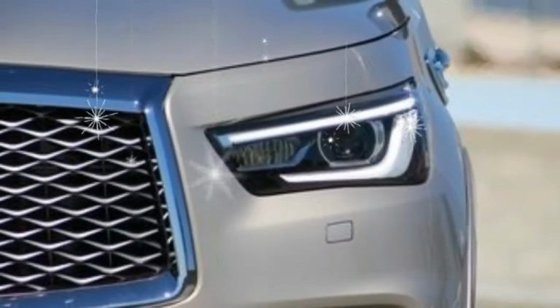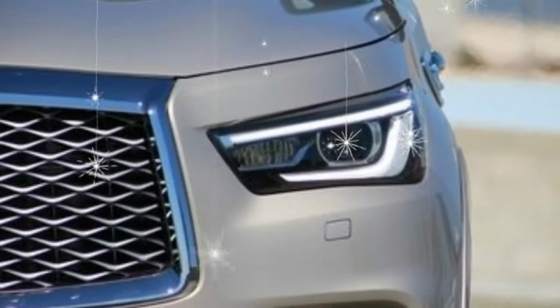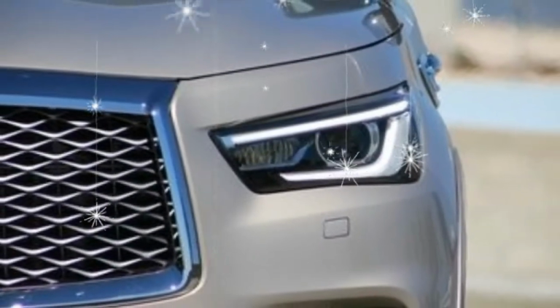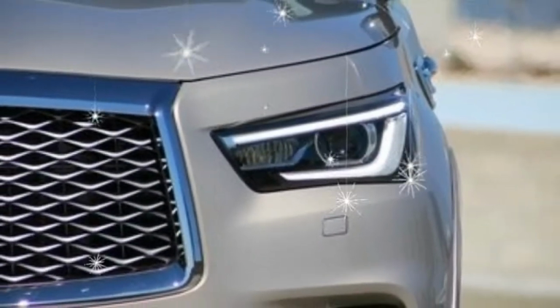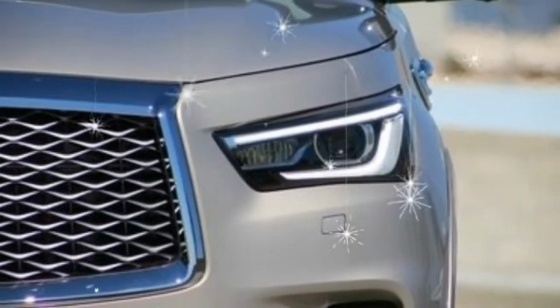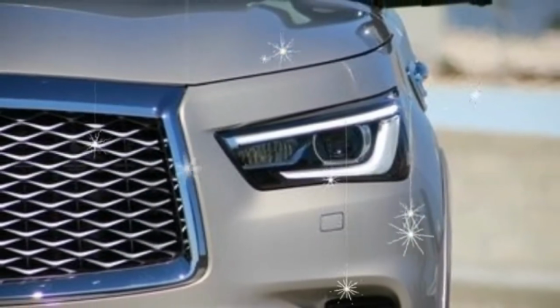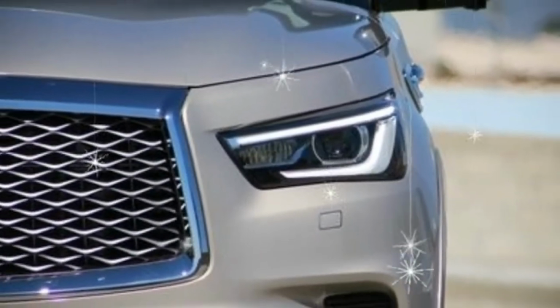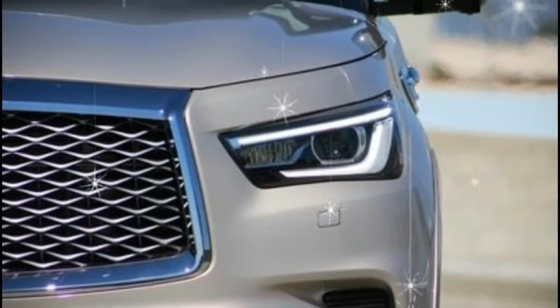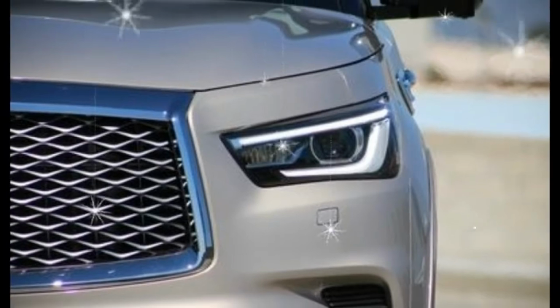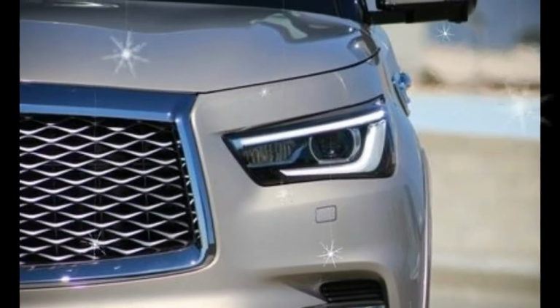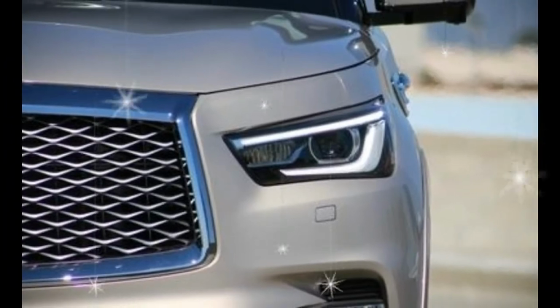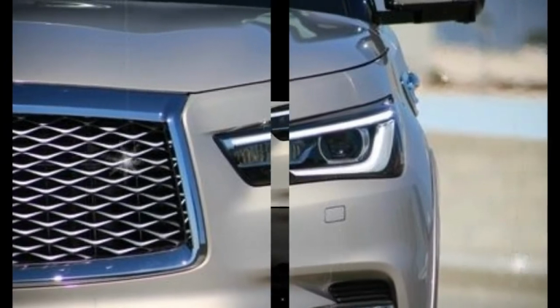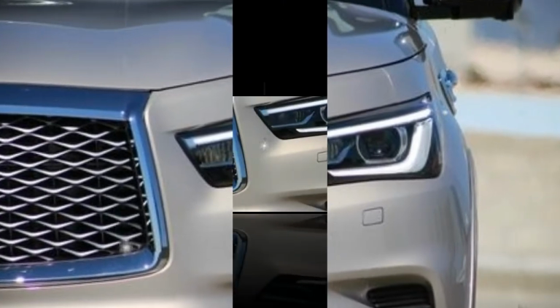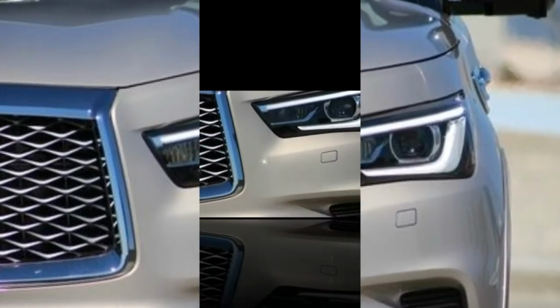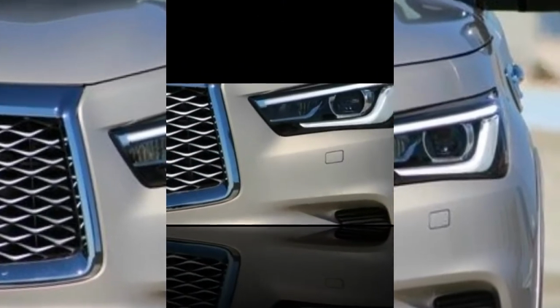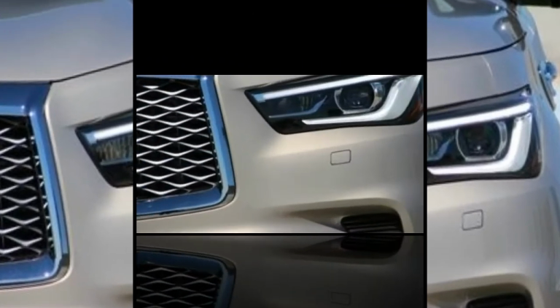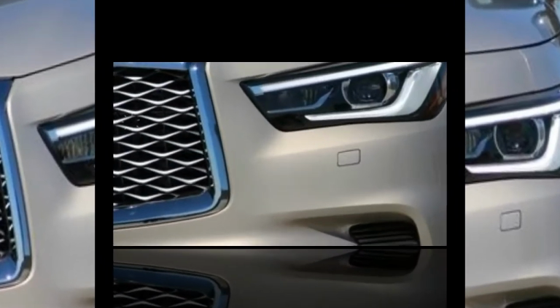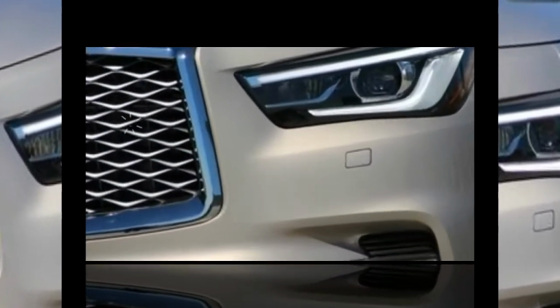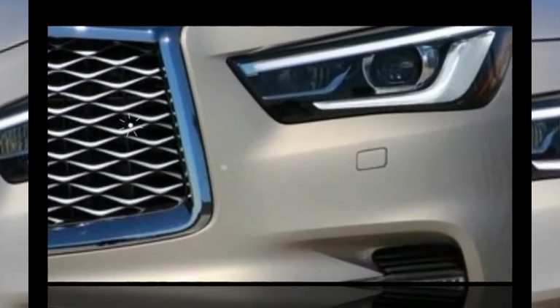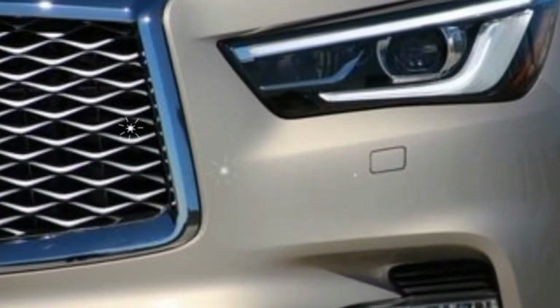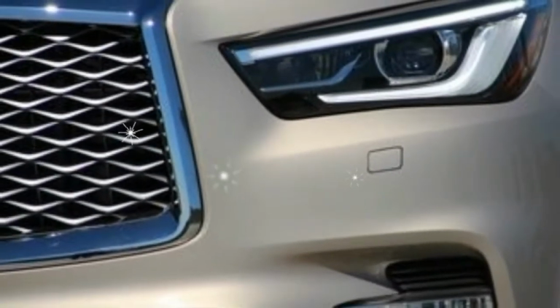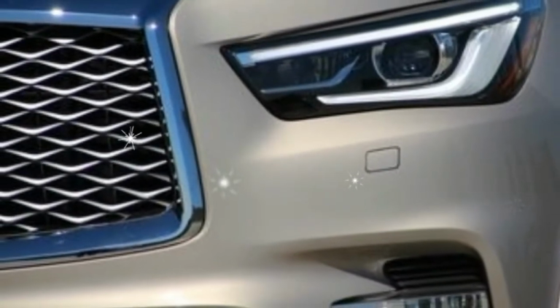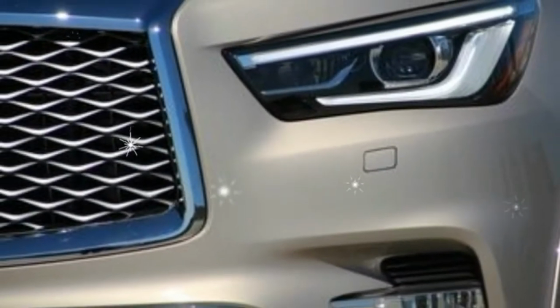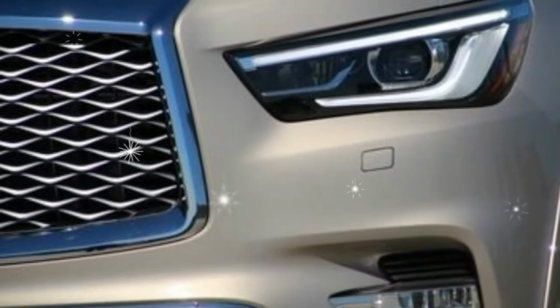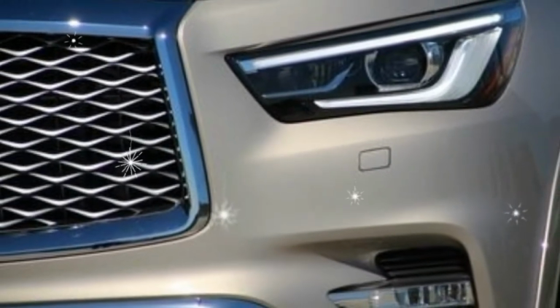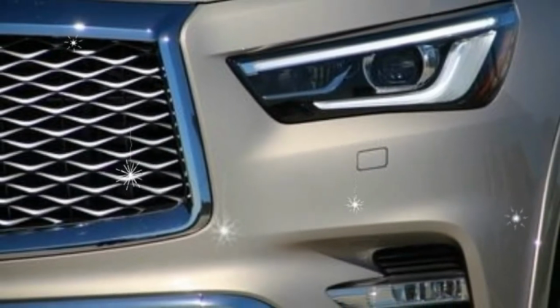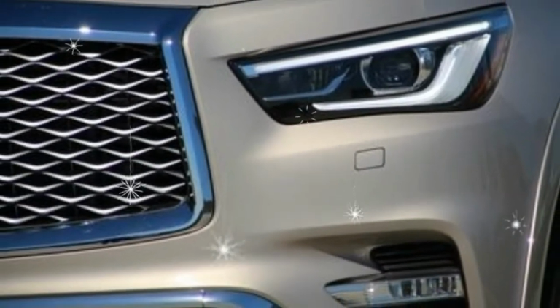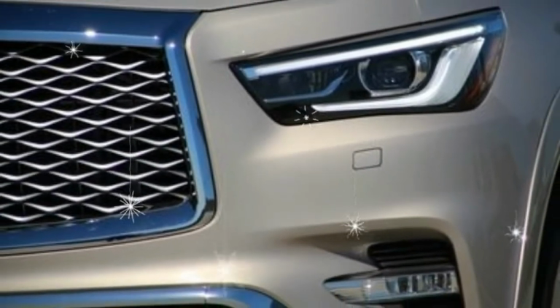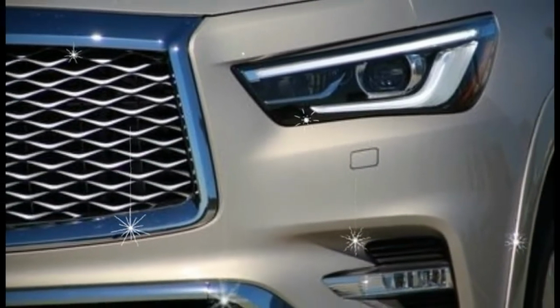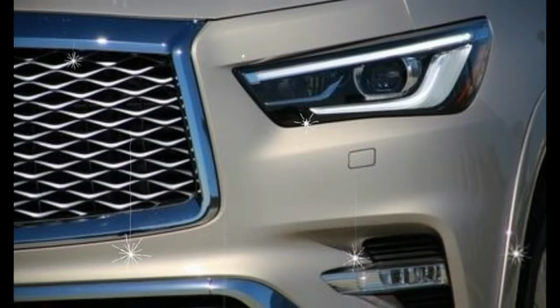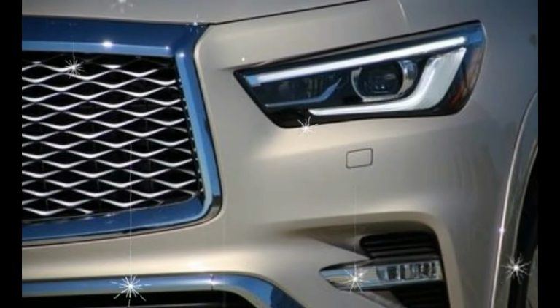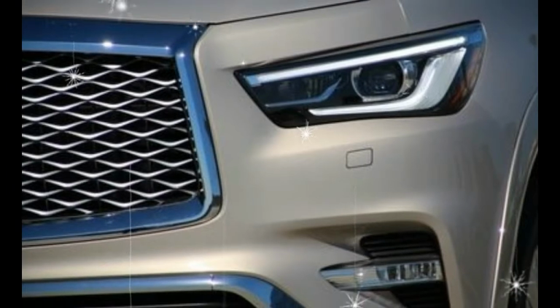The updated QX80 begins rolling into dealerships in early December, at which point you can judge its success for yourself.